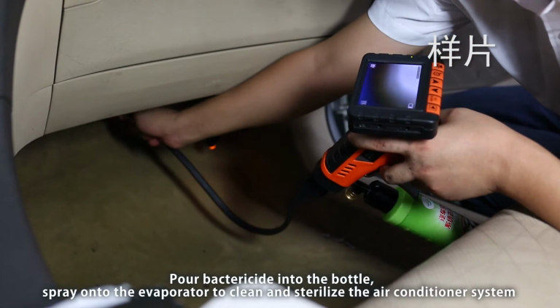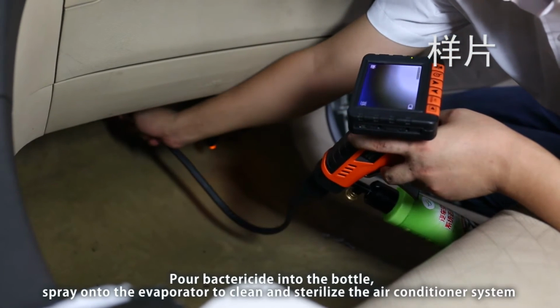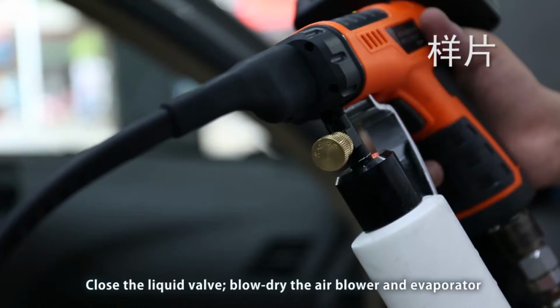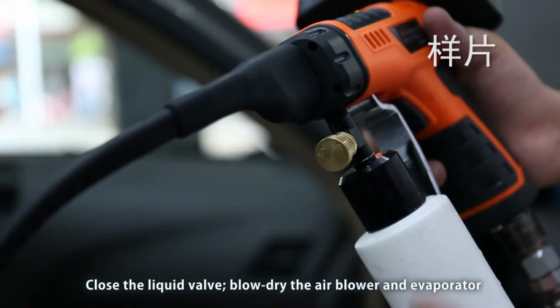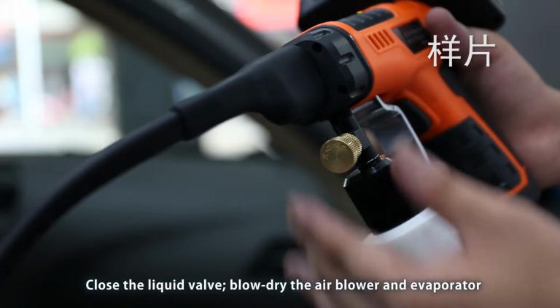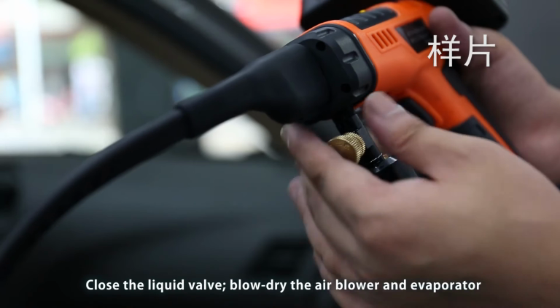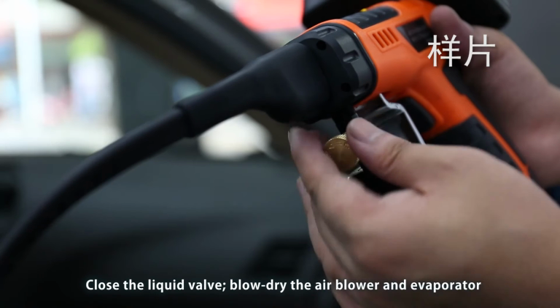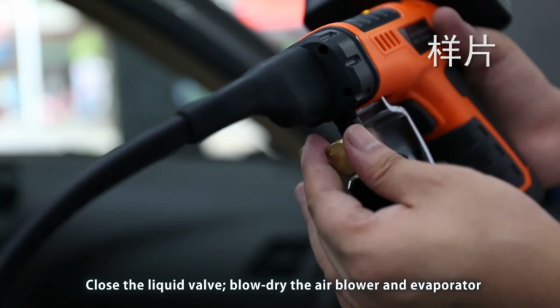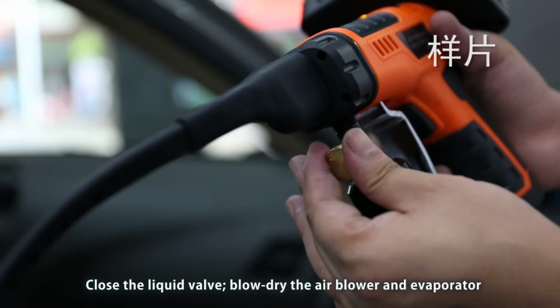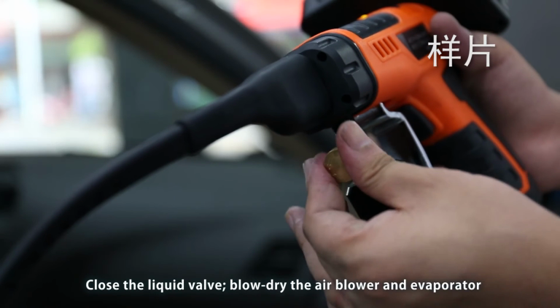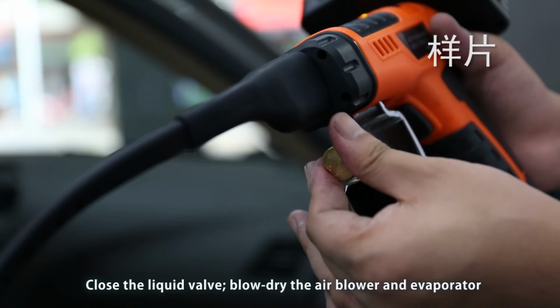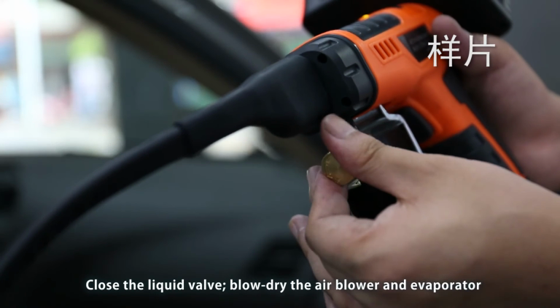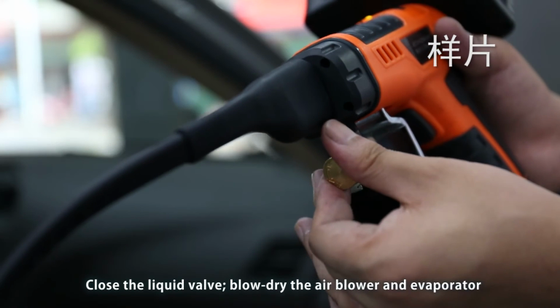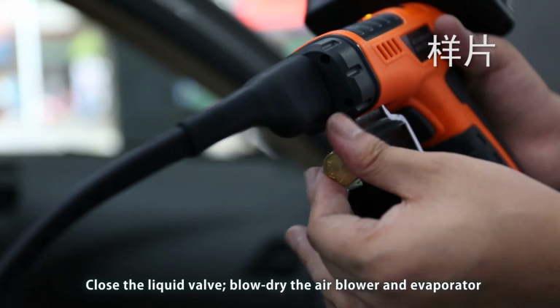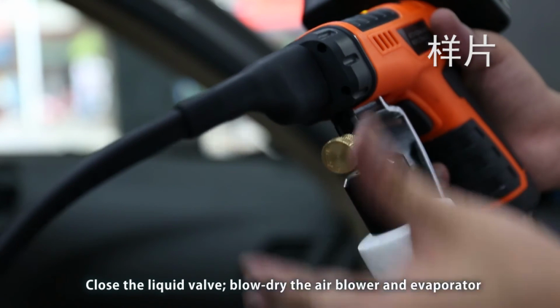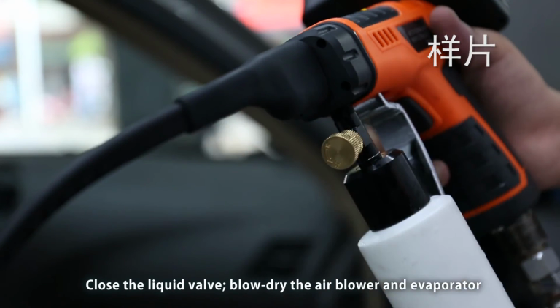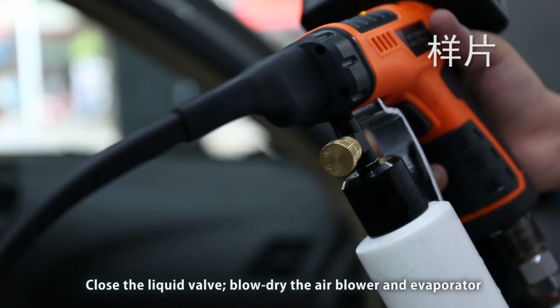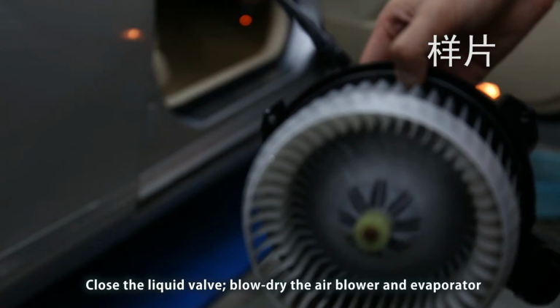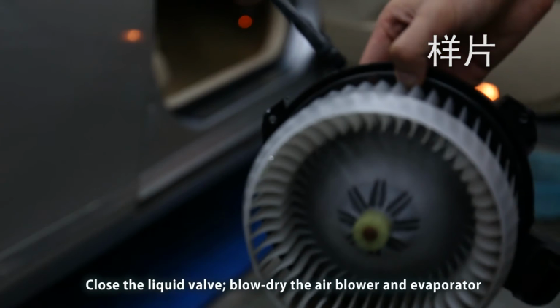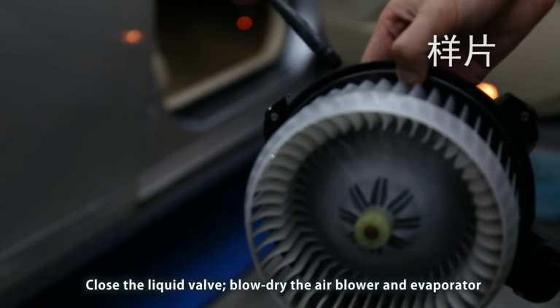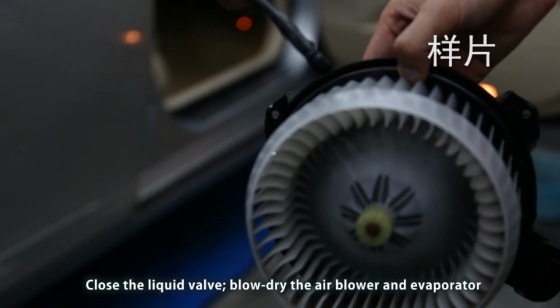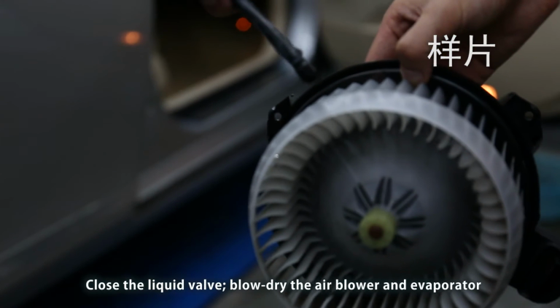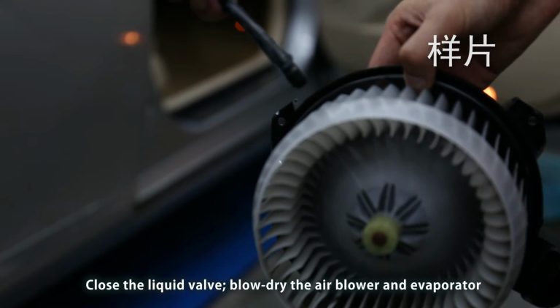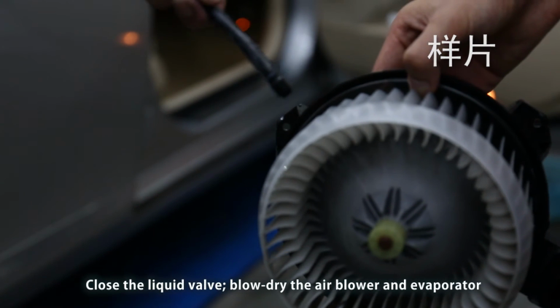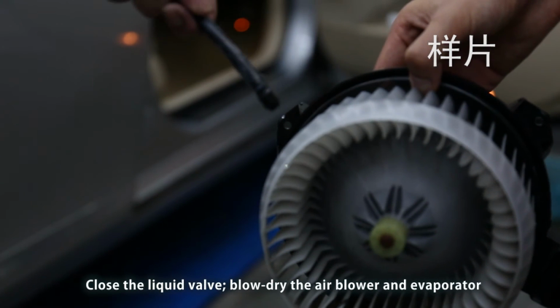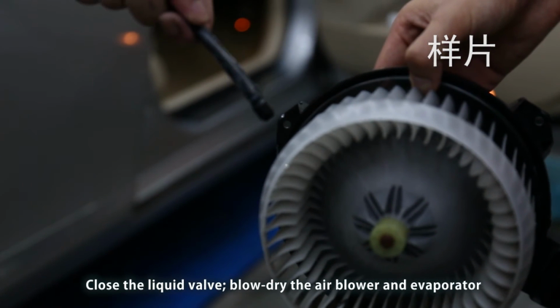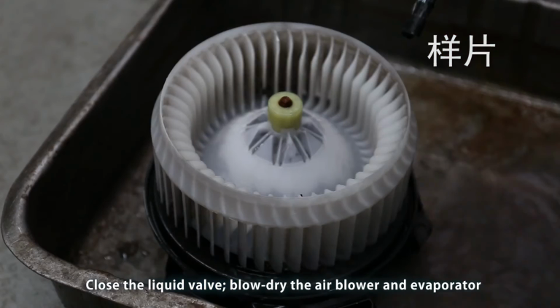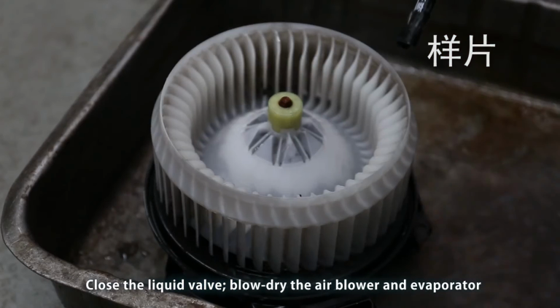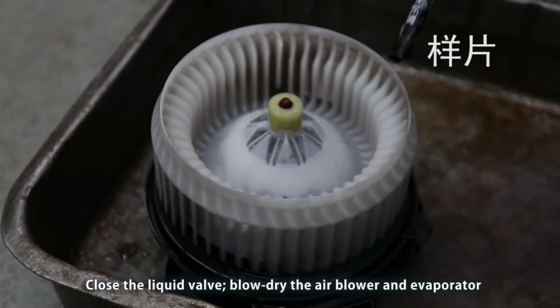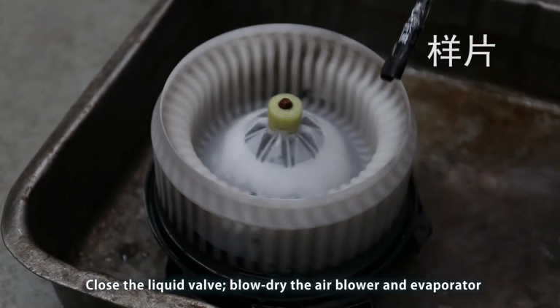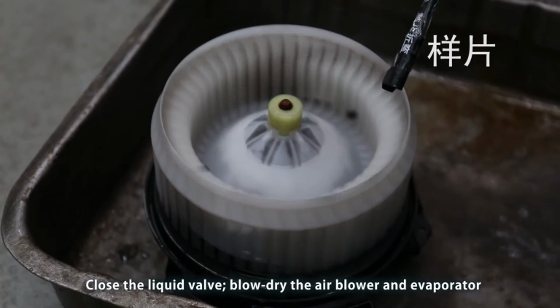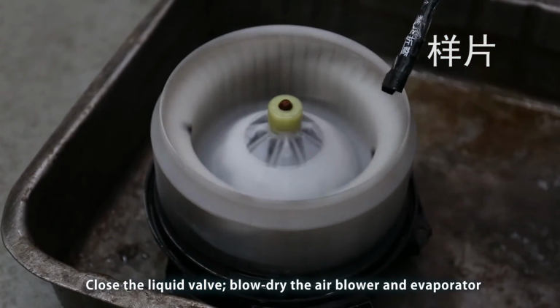Close the liquid valve. Blow dry the air blower and evaporator.